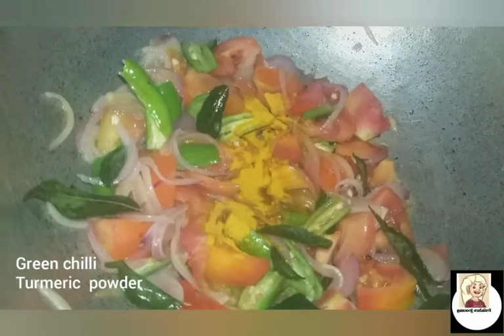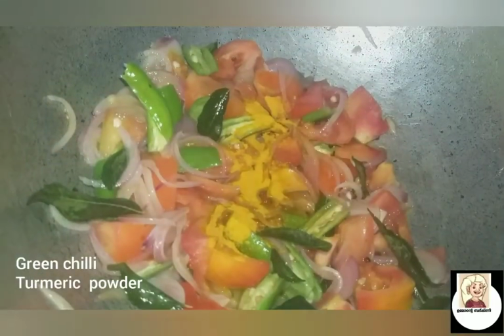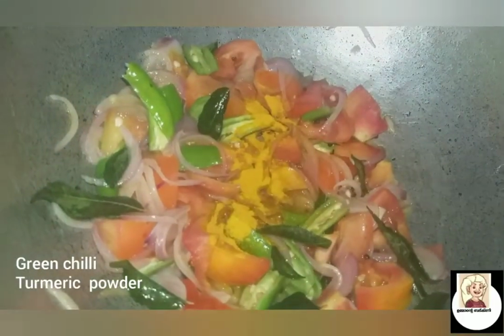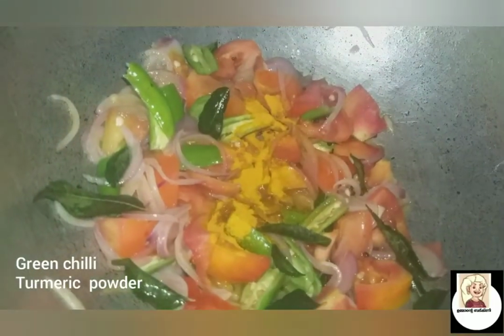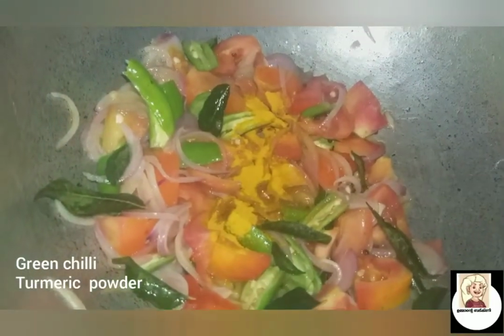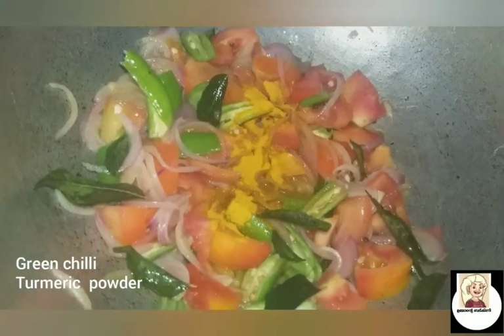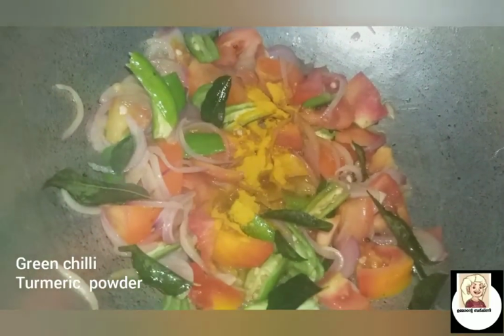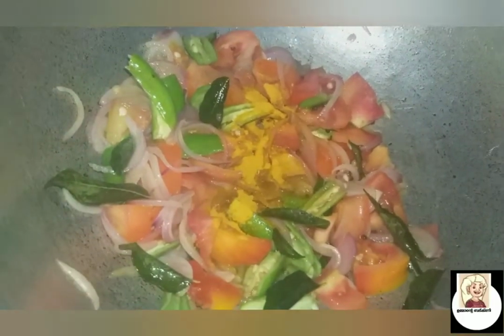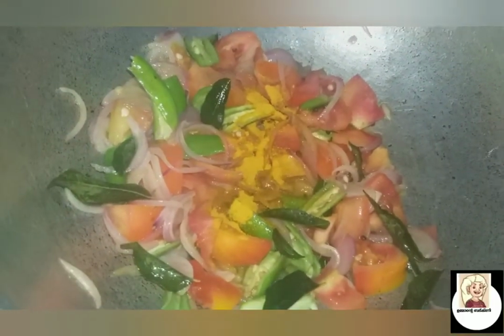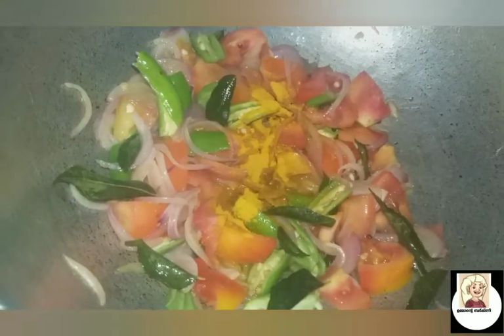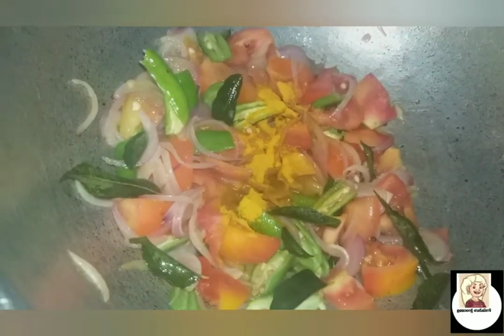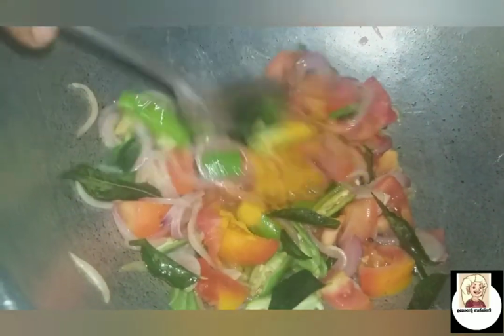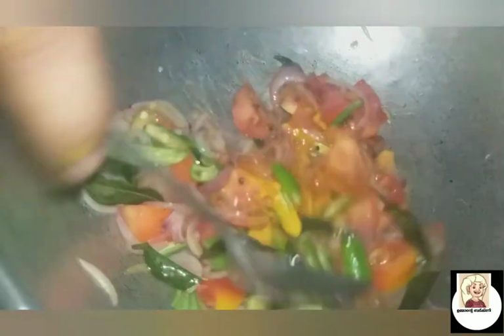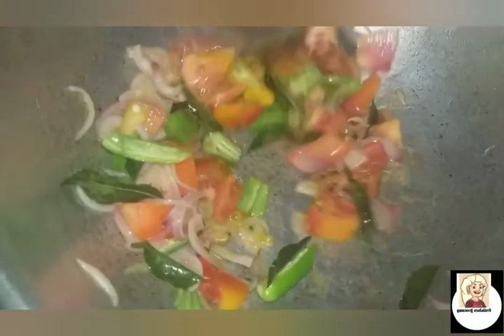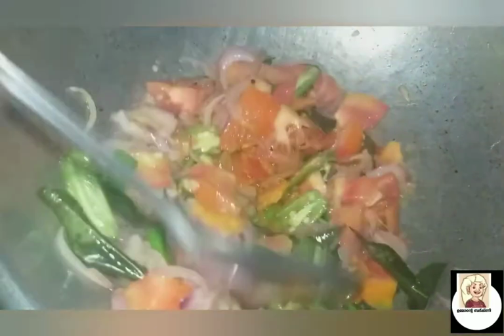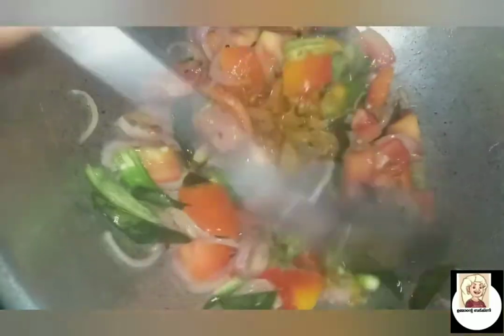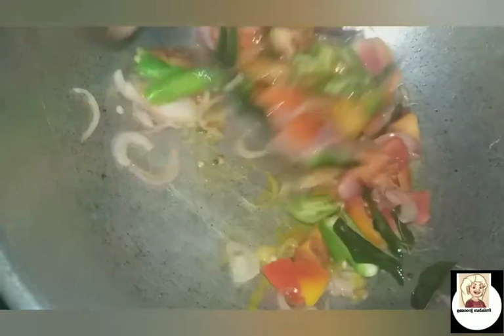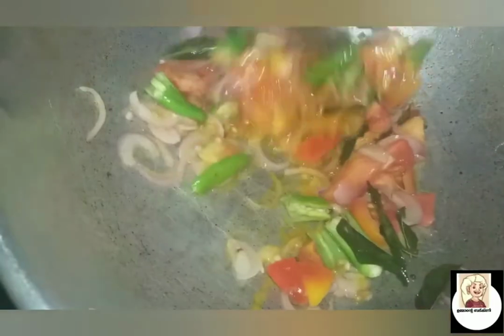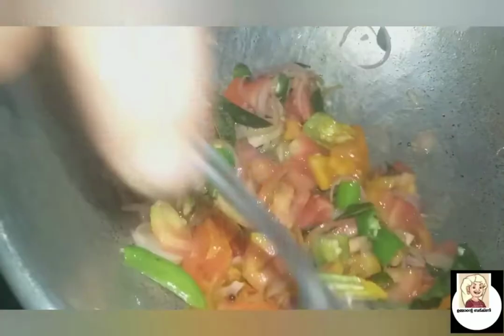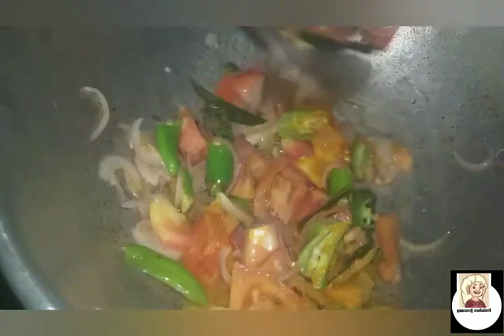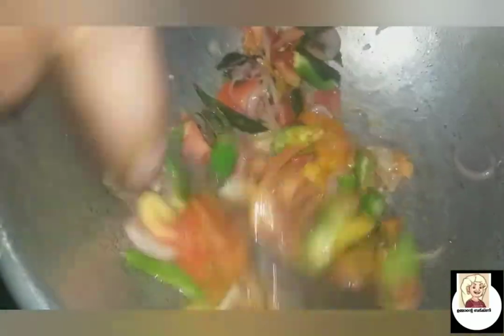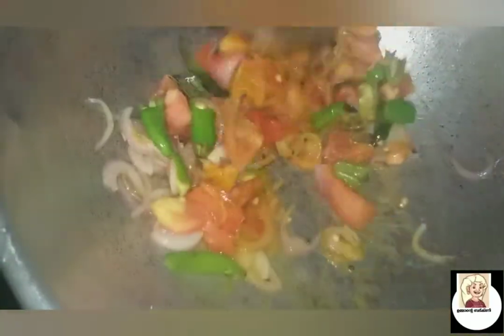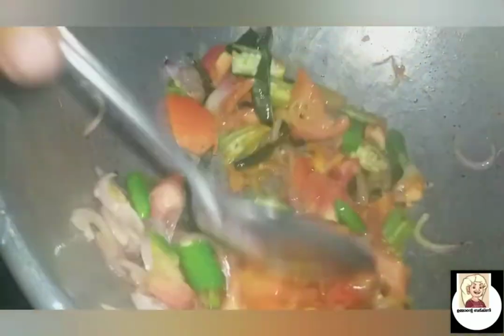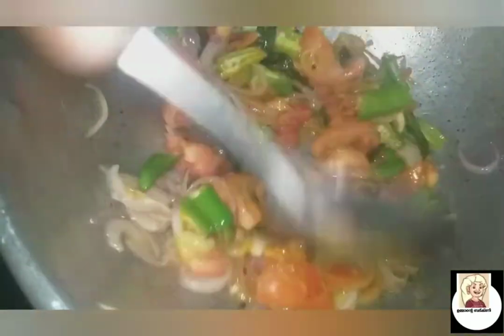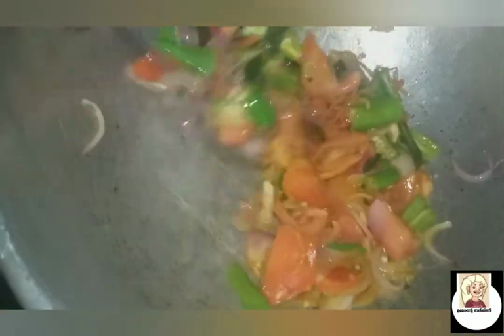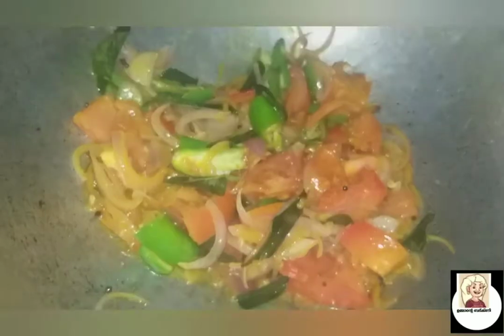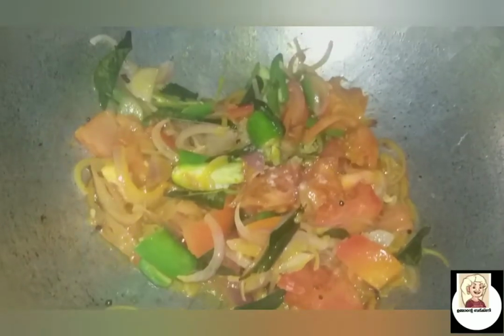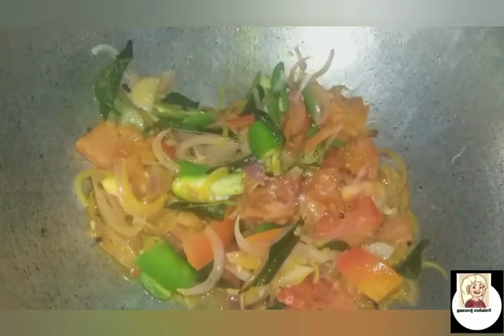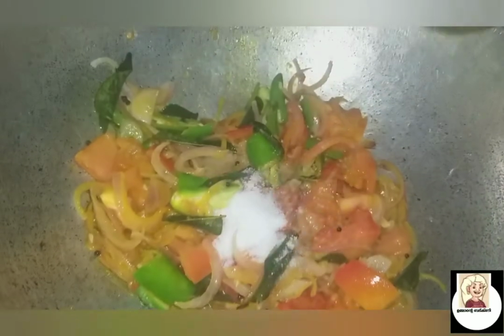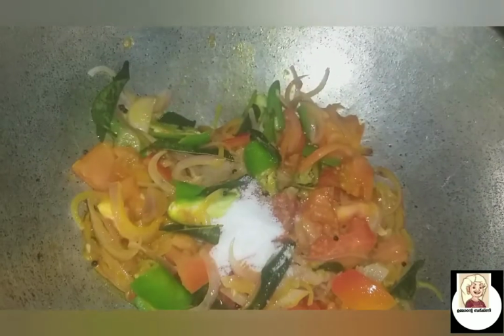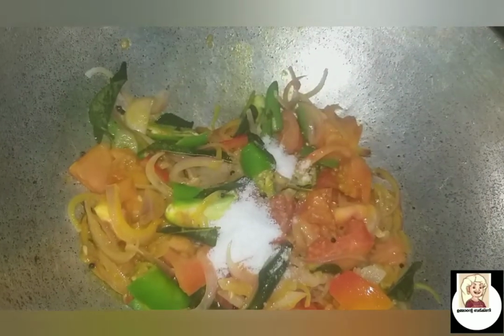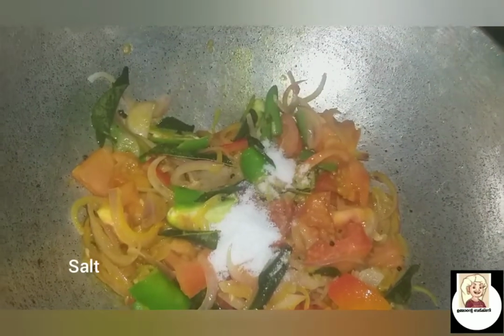40g of taste. Put in 10 tsp of pepper. Cut it in the middle.